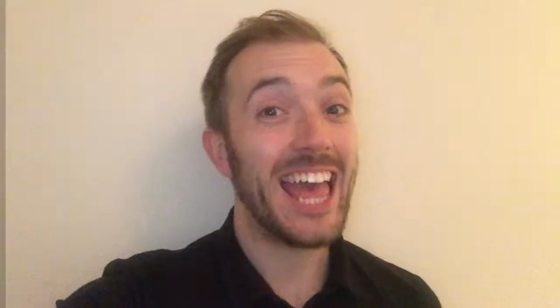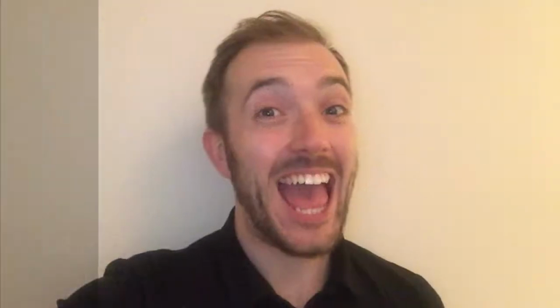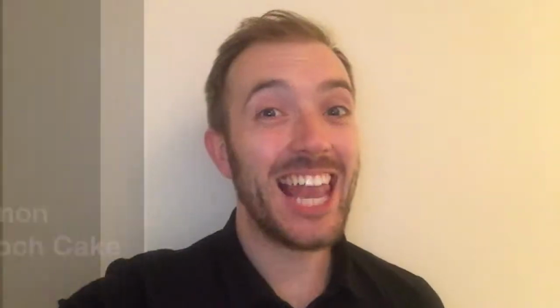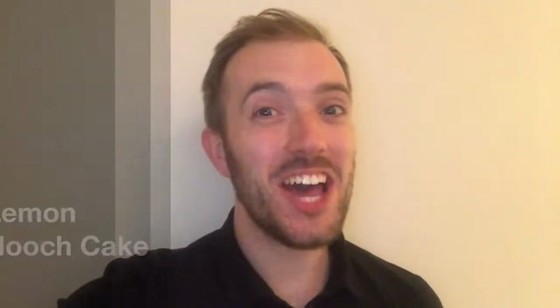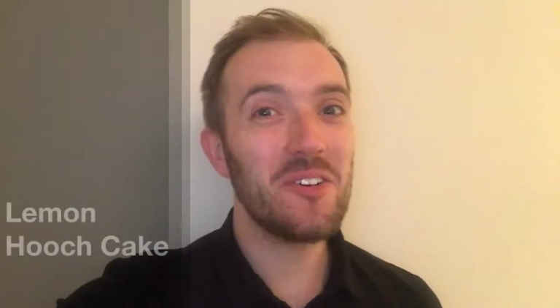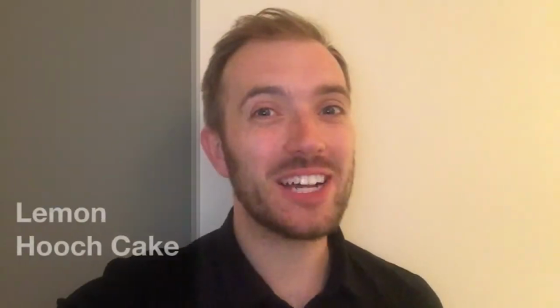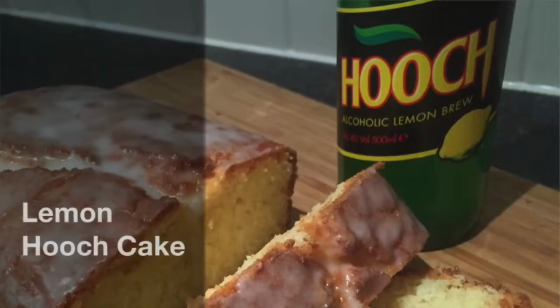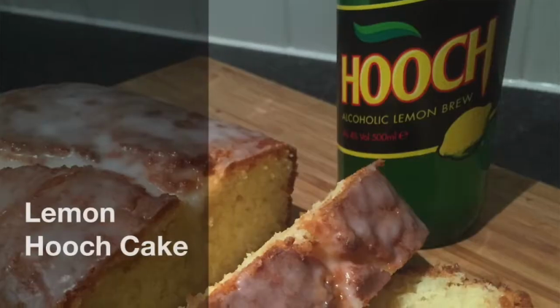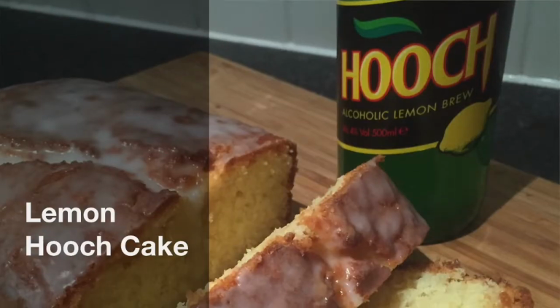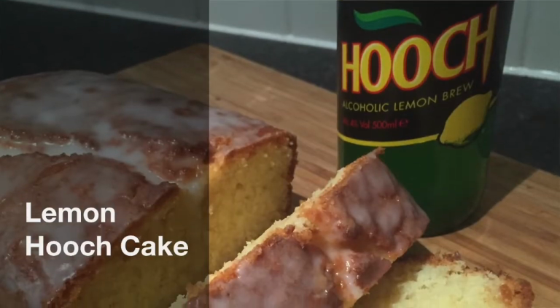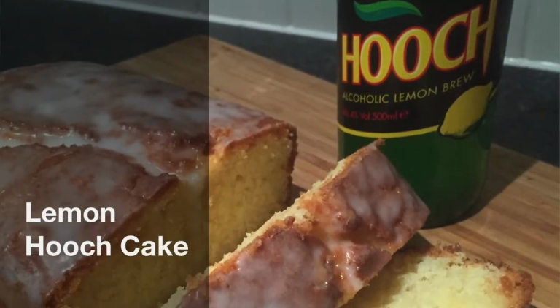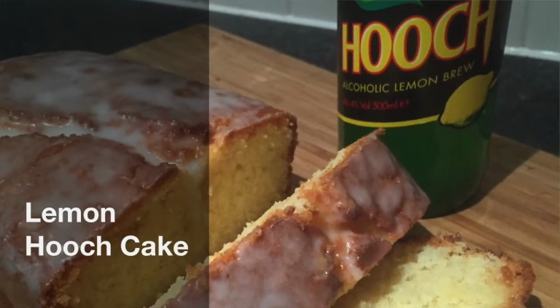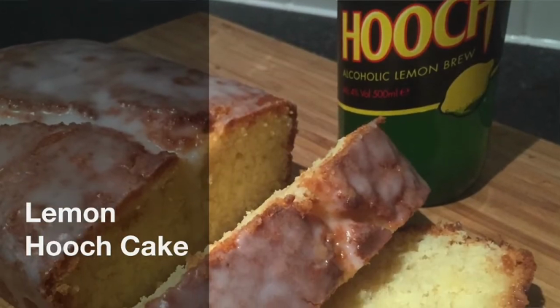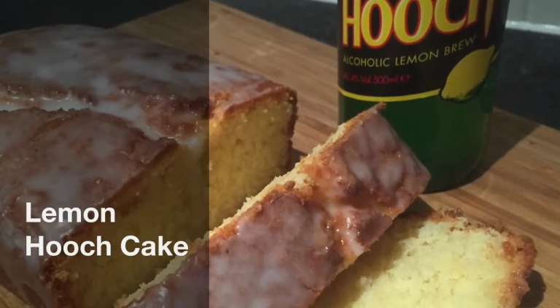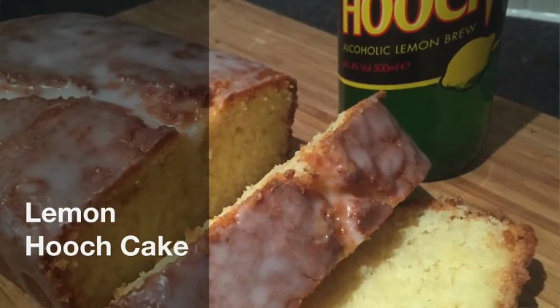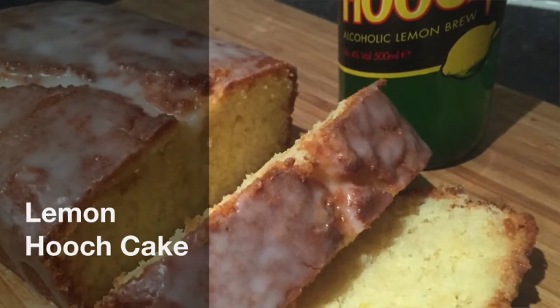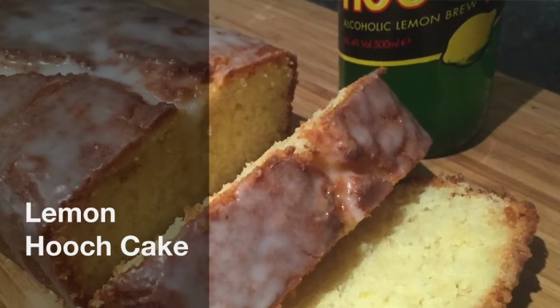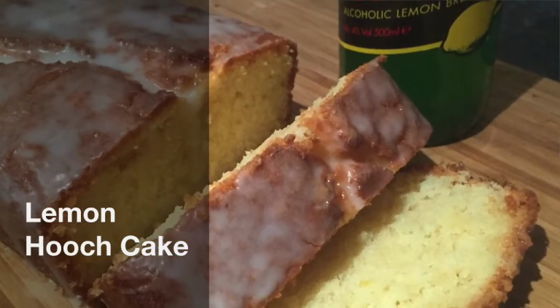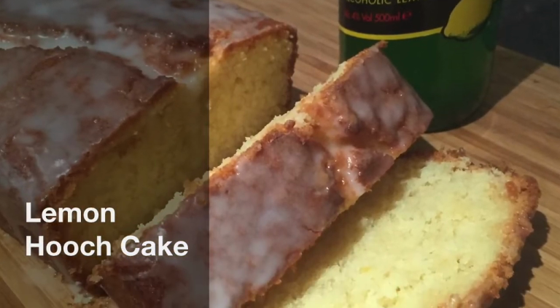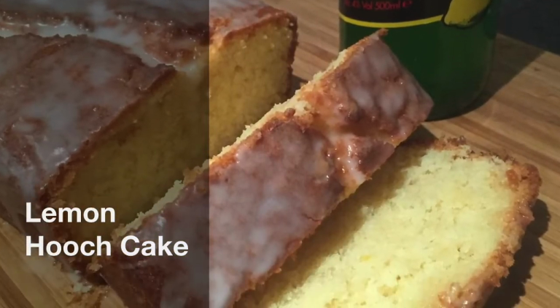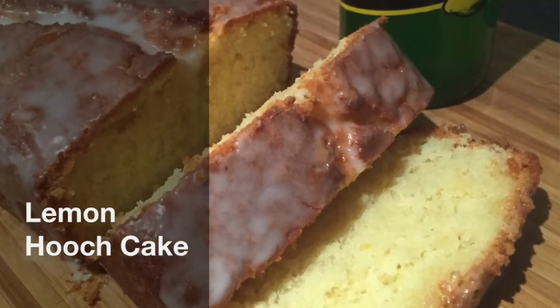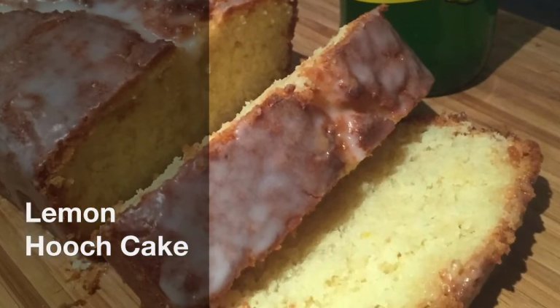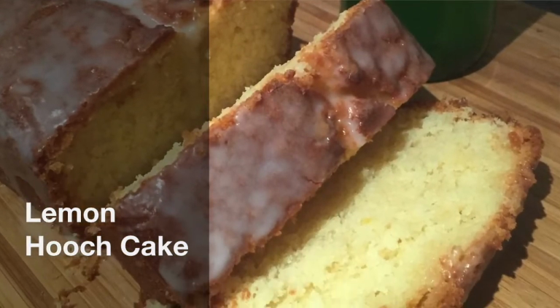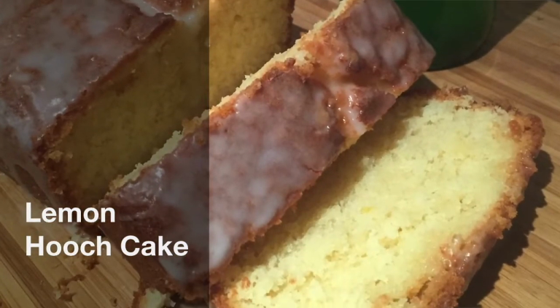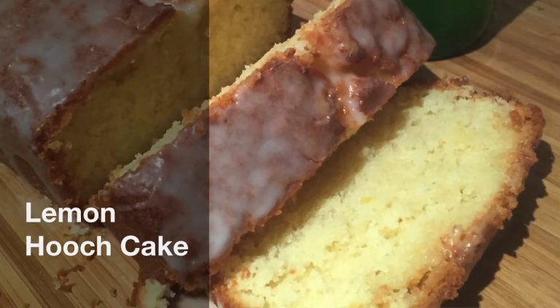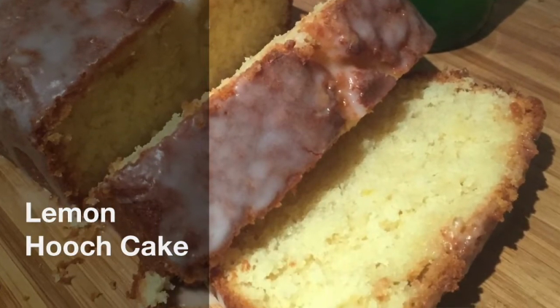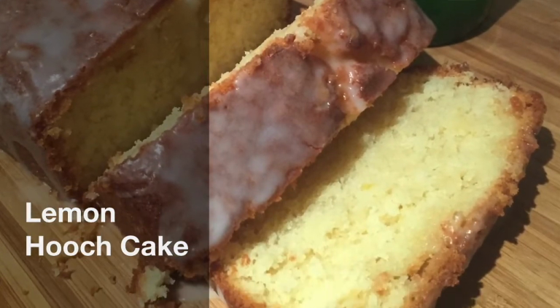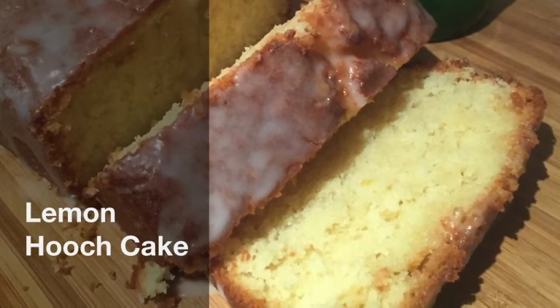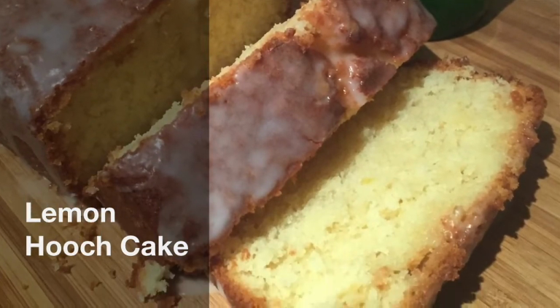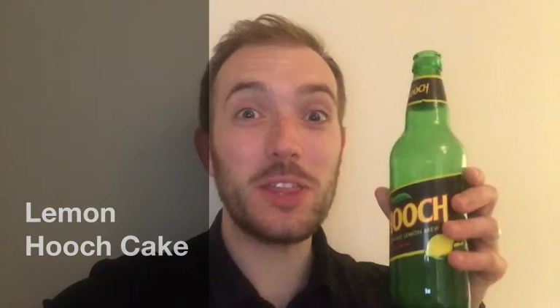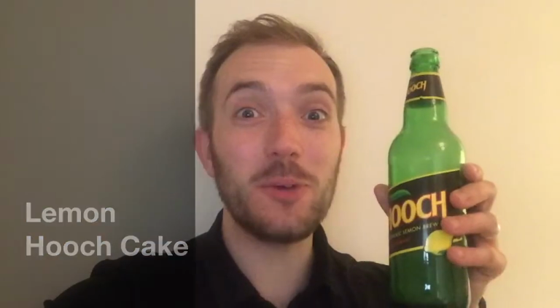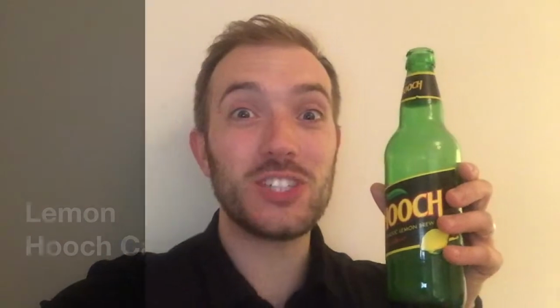Hello! Welcome to Colin's Time to Bake. This time we're making a lemon drizzle cake with Hooch!